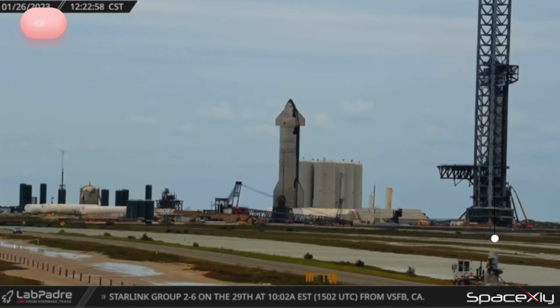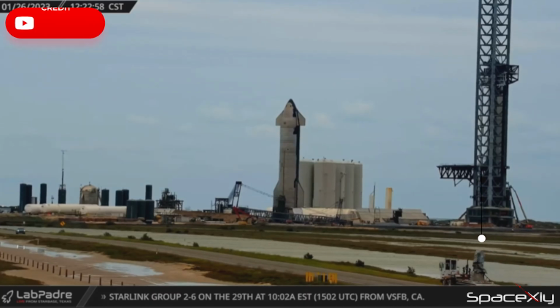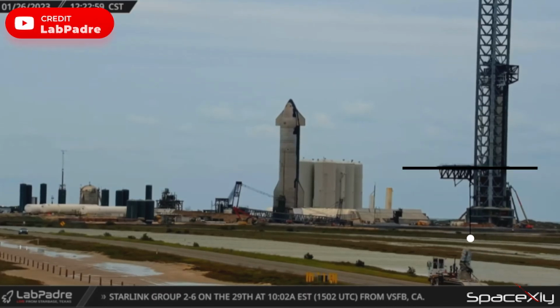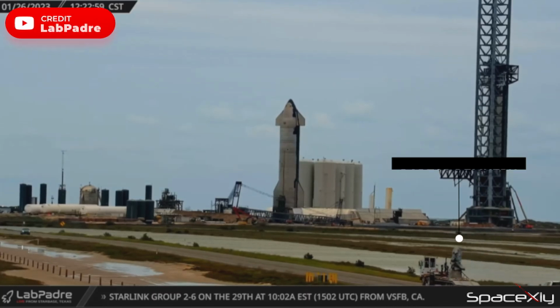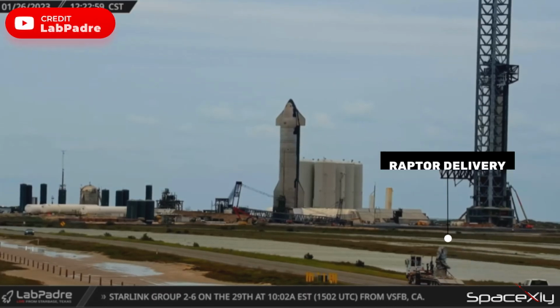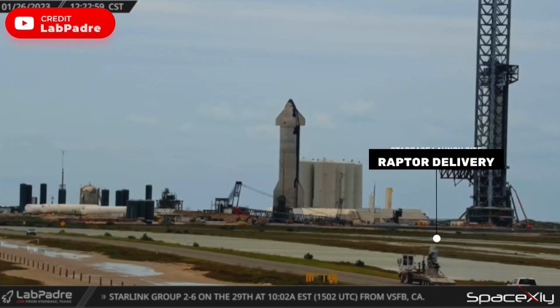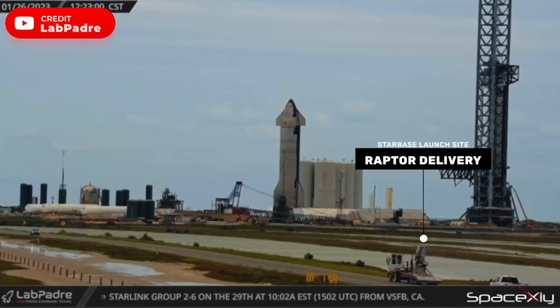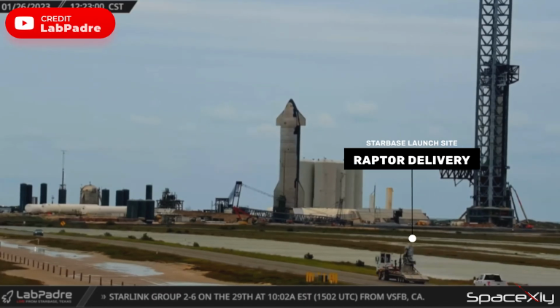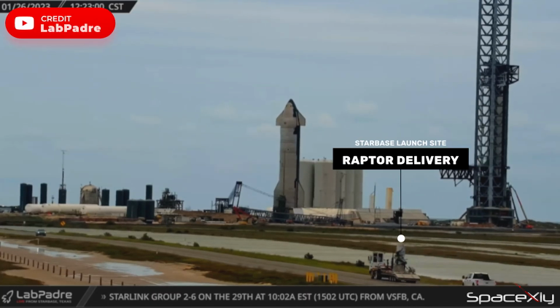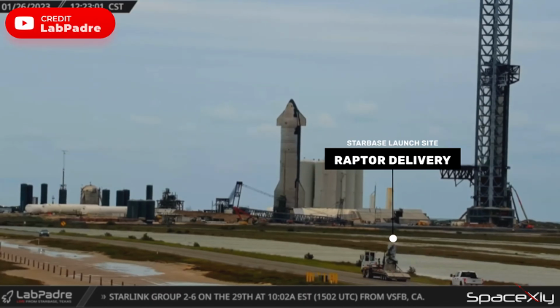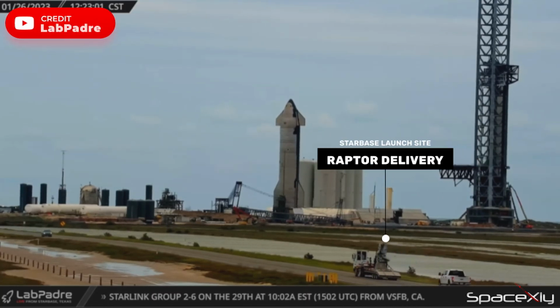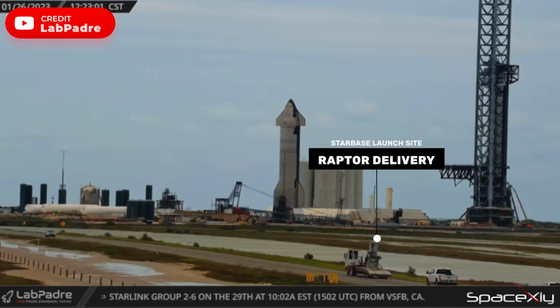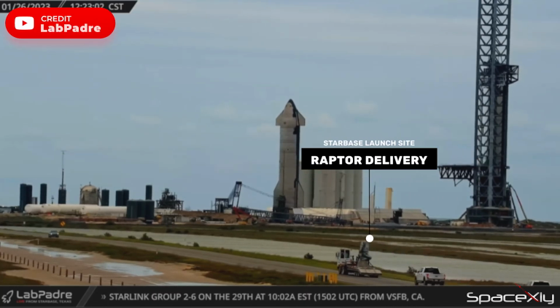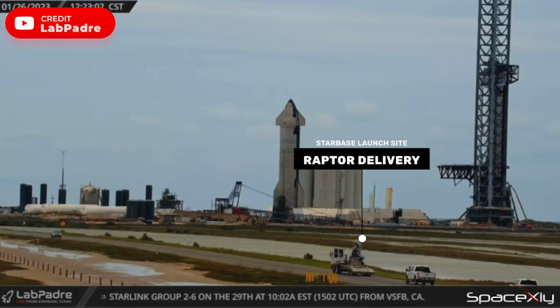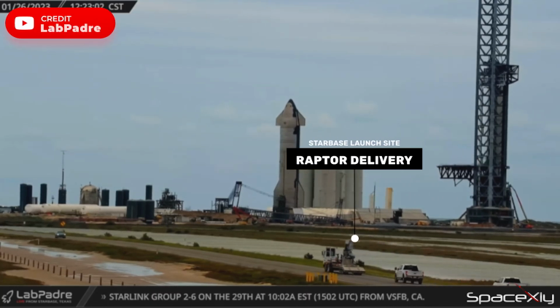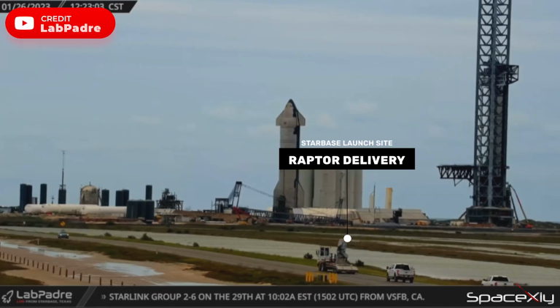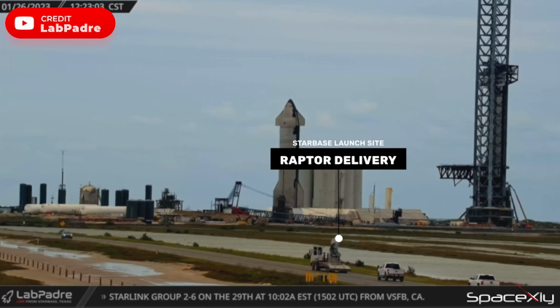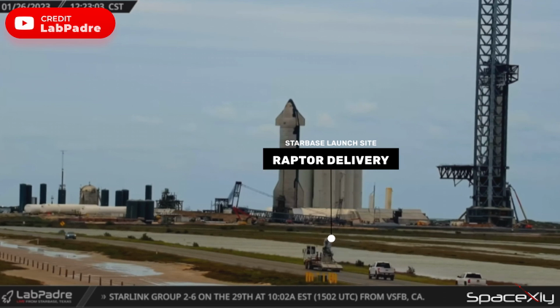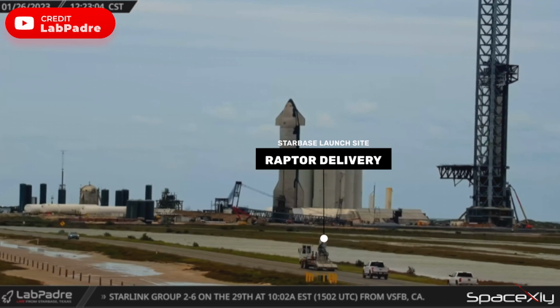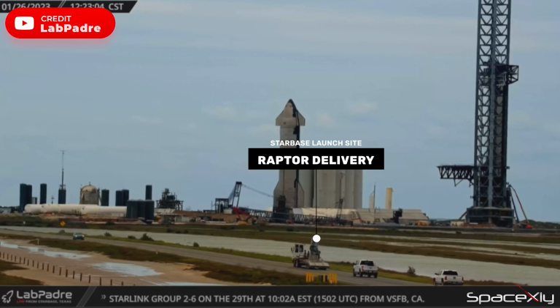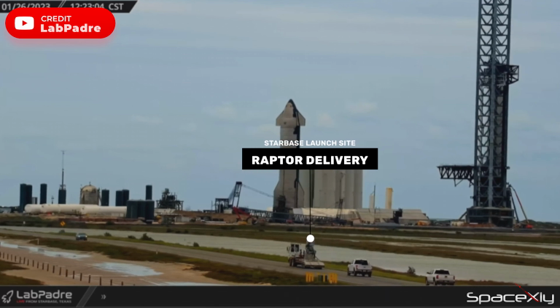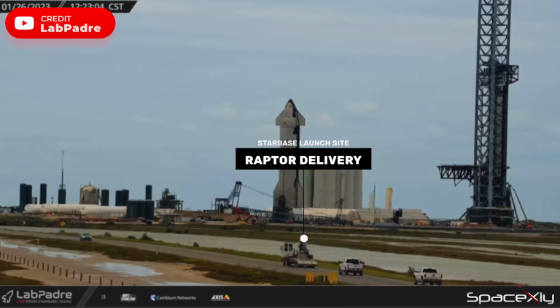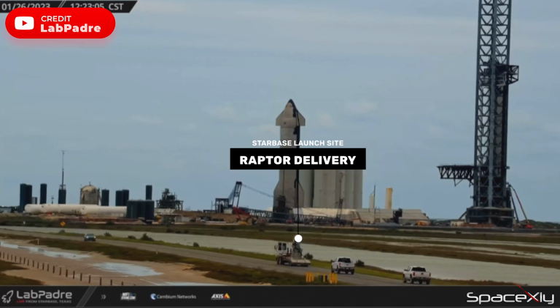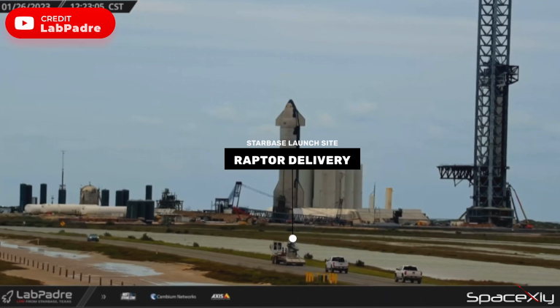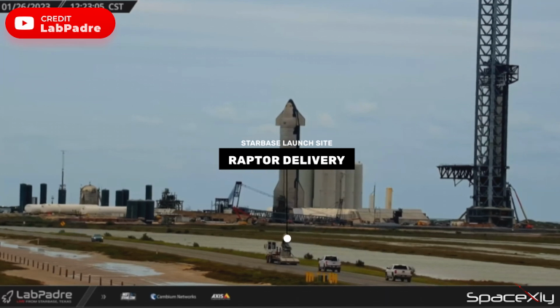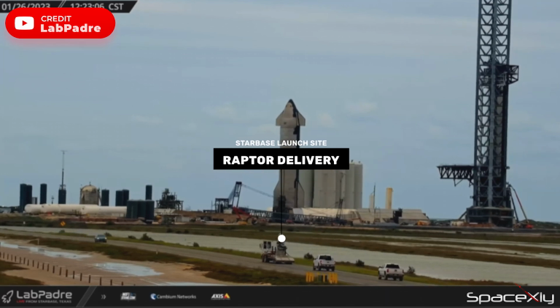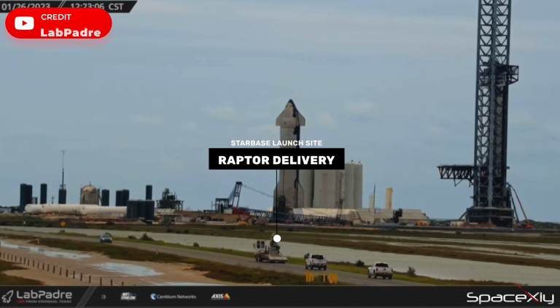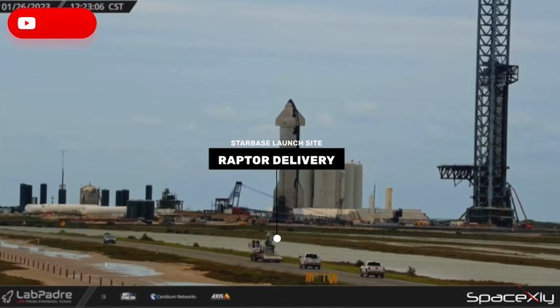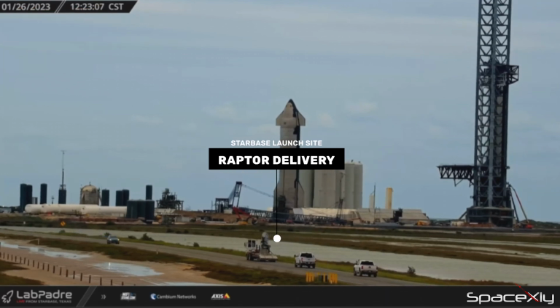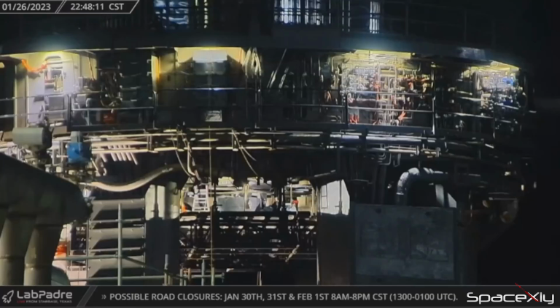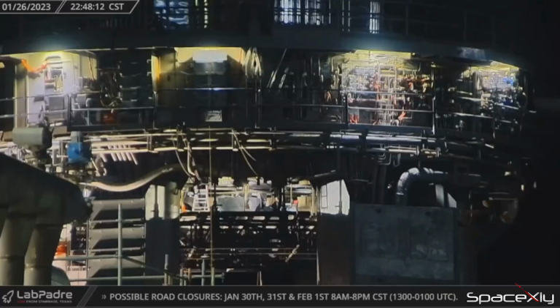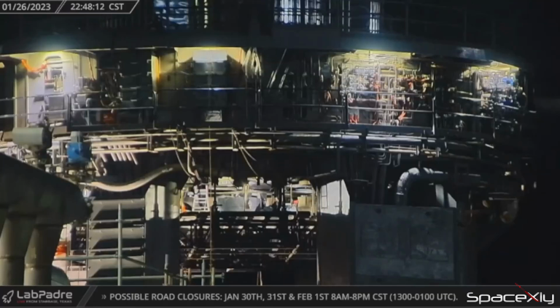In the afternoon, a Raptor 2 engine was delivered at the launch site, potentially for an engine swap on Booster 7 ahead of its static fire.